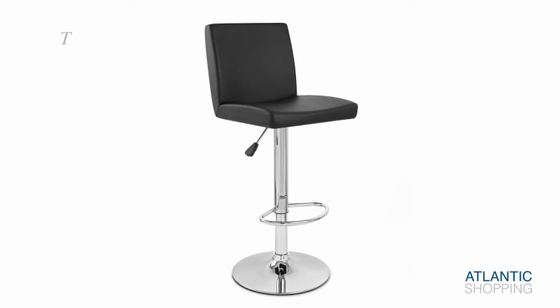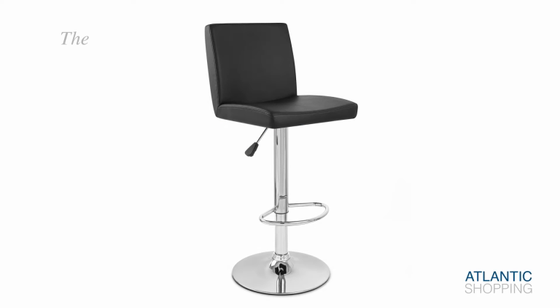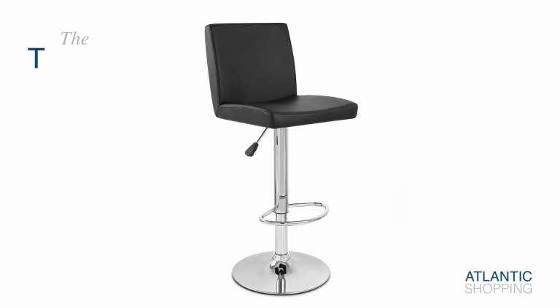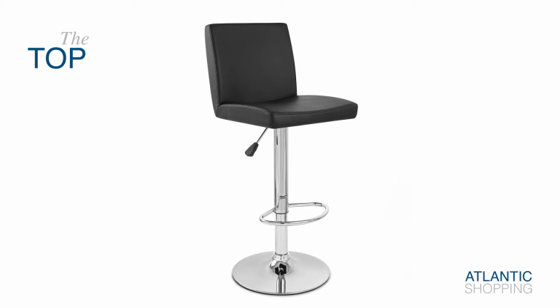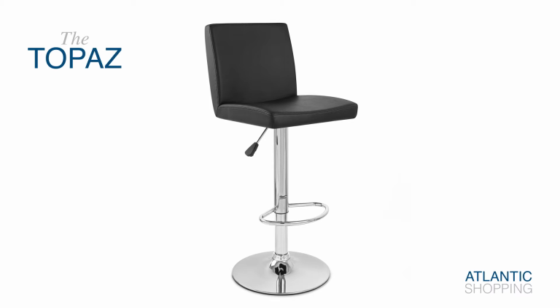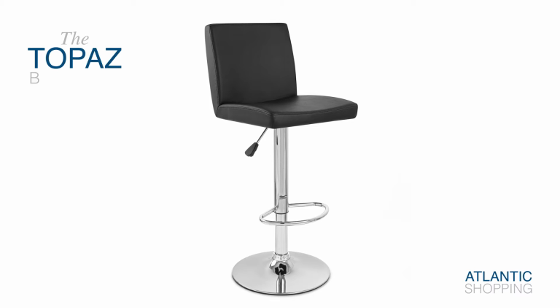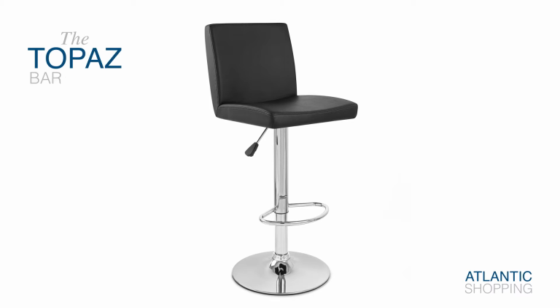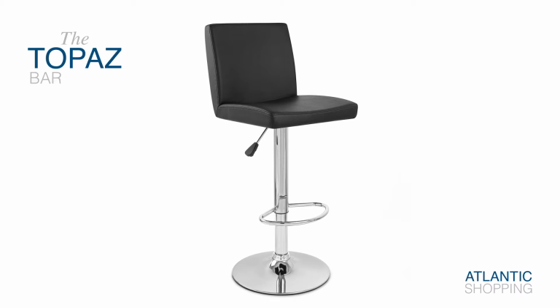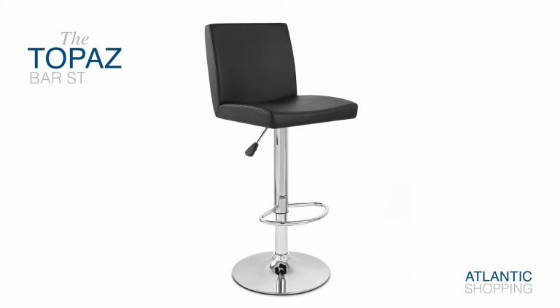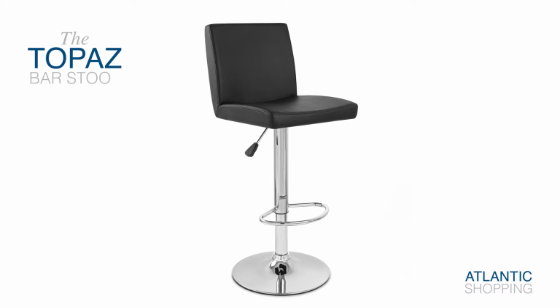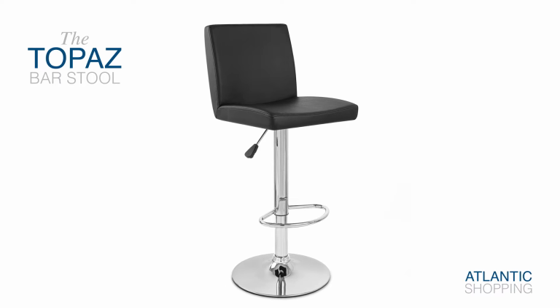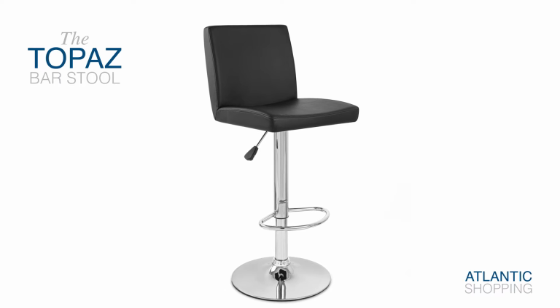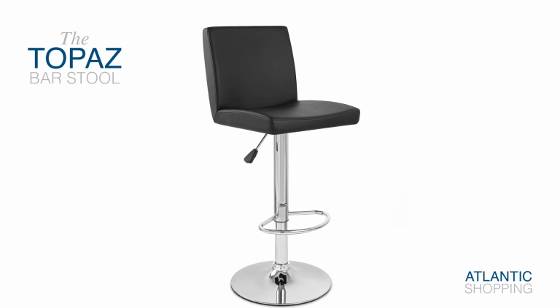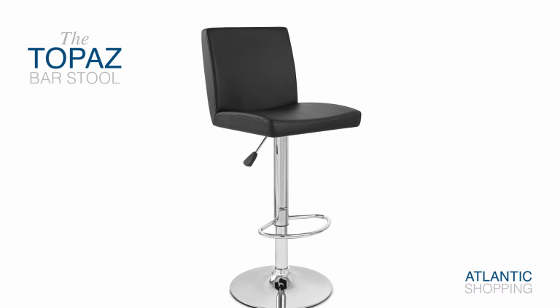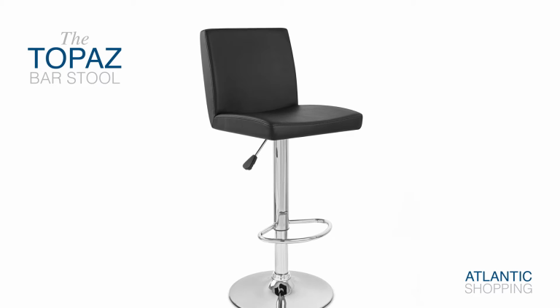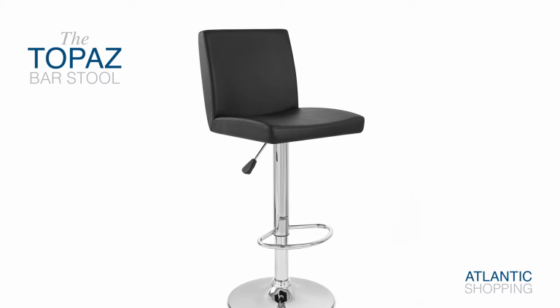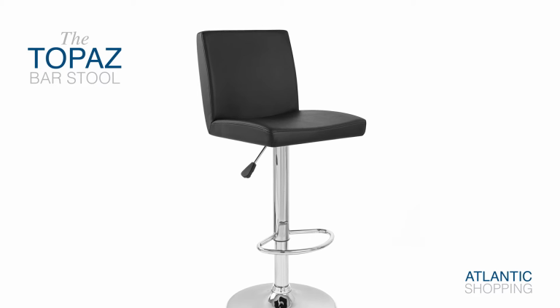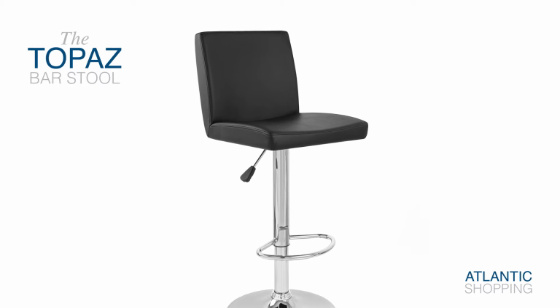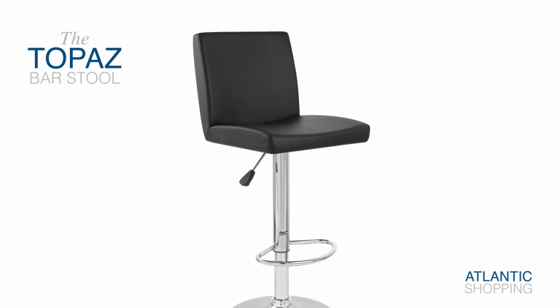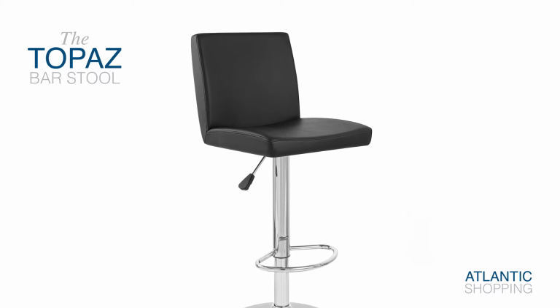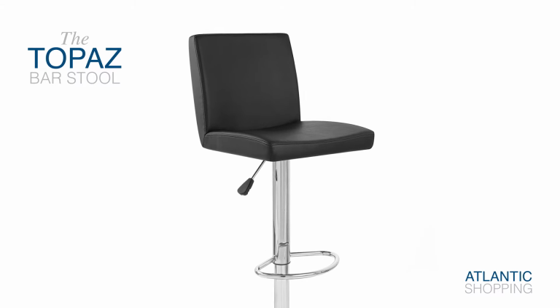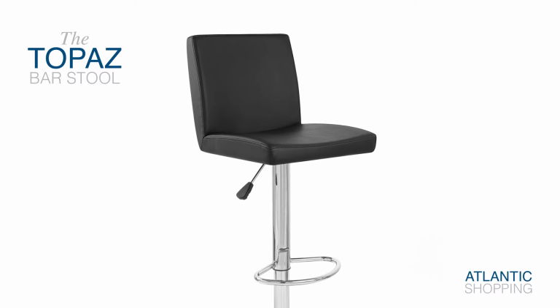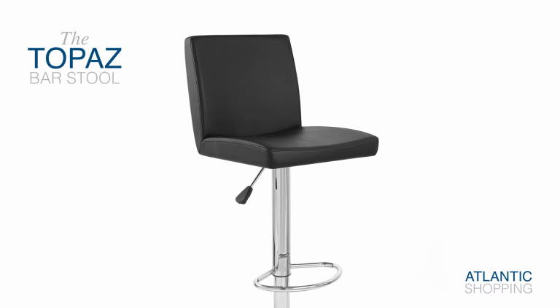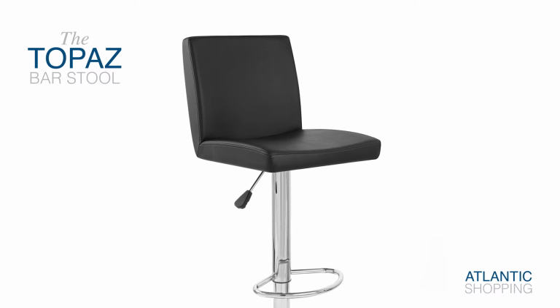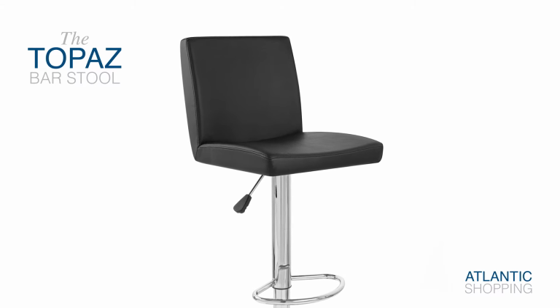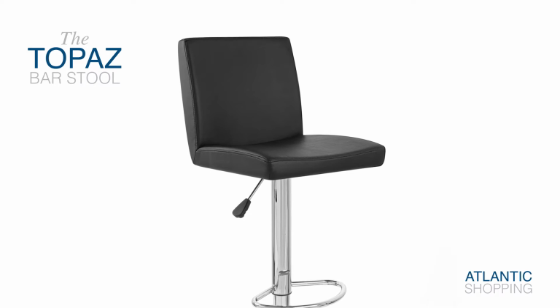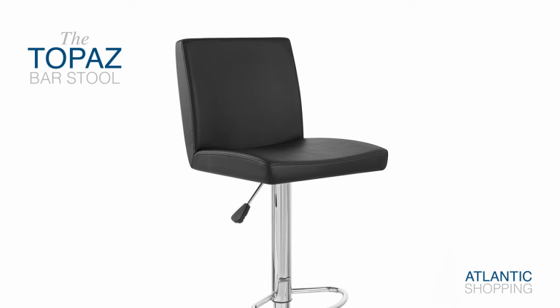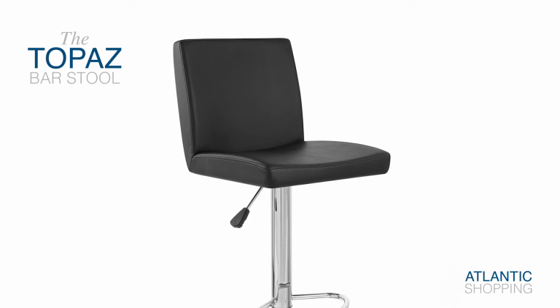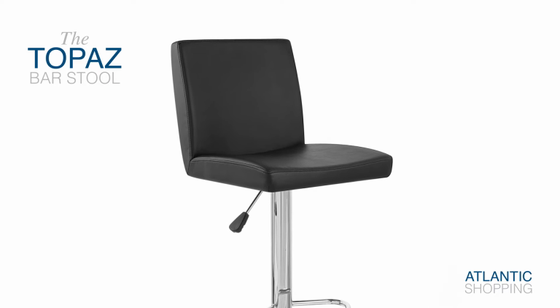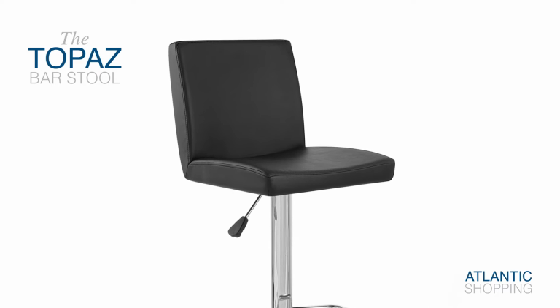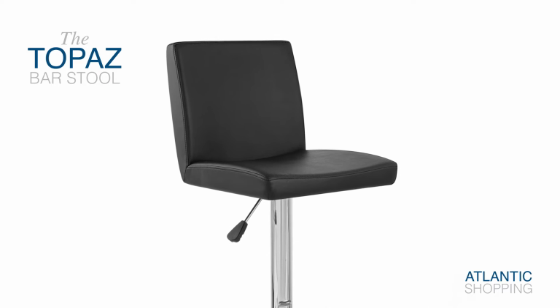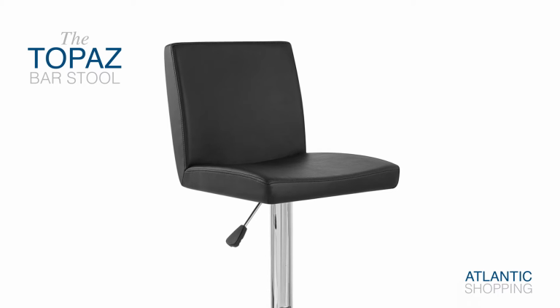Introducing the Topaz Bar Stool. A 21st century treat, this item oozes both class and competence.